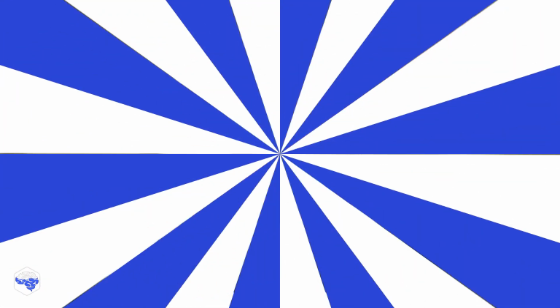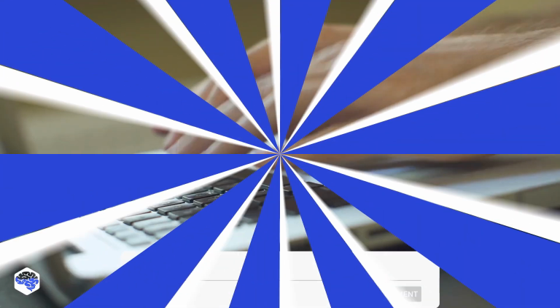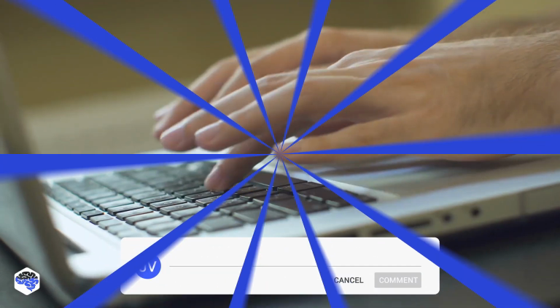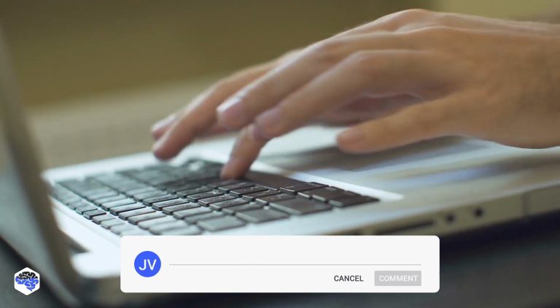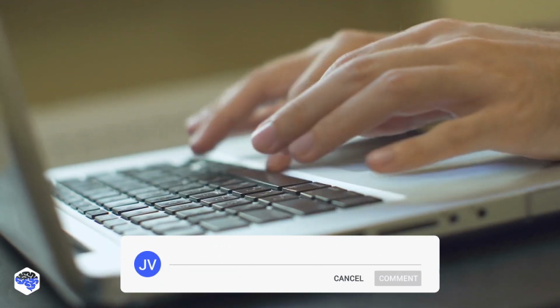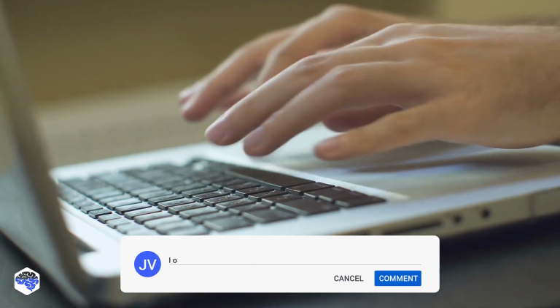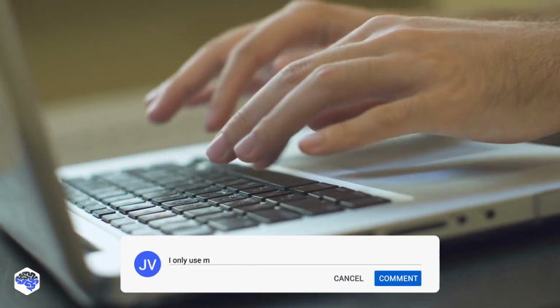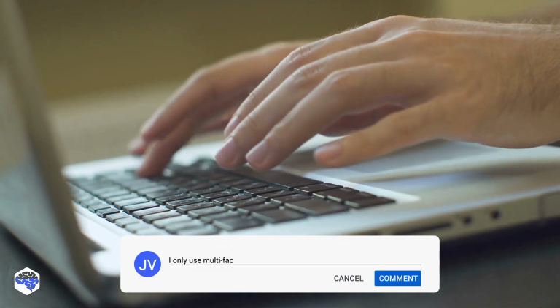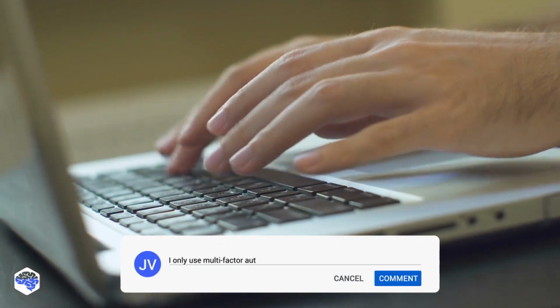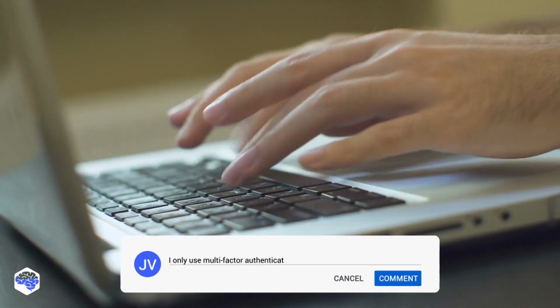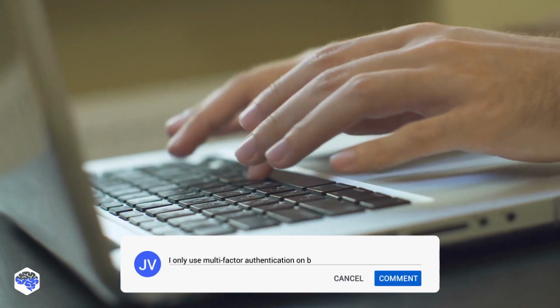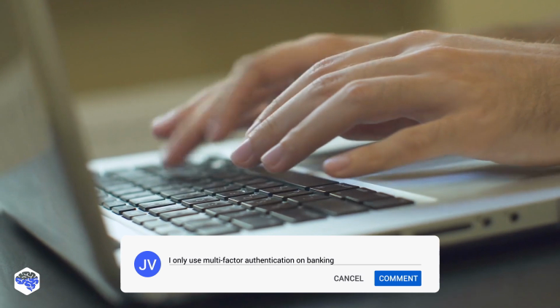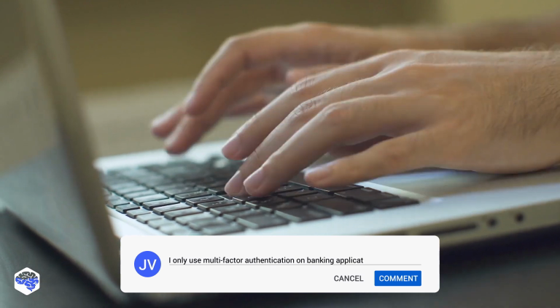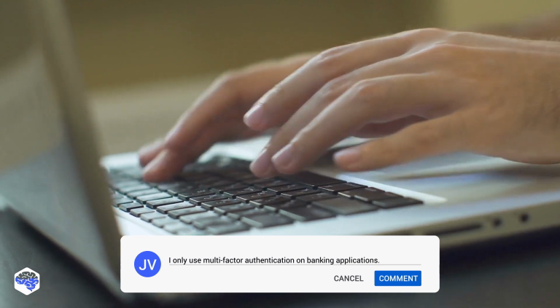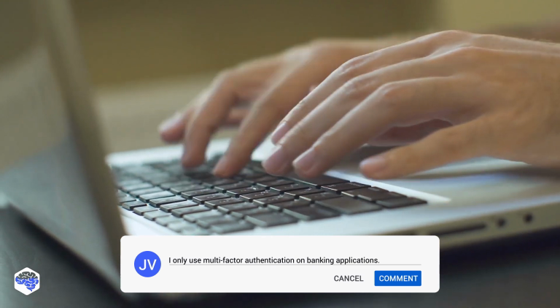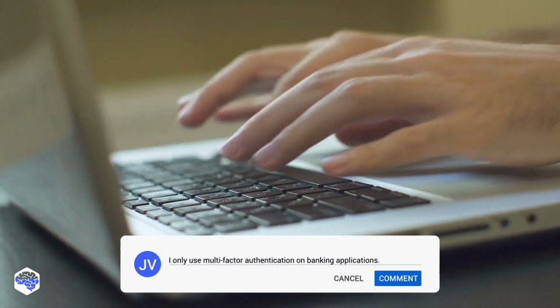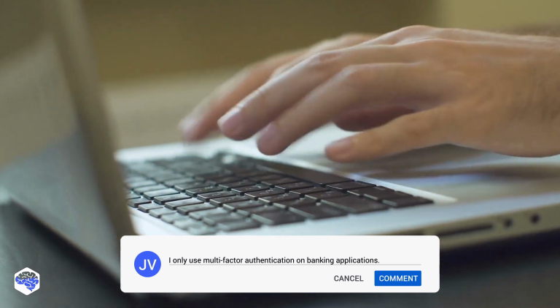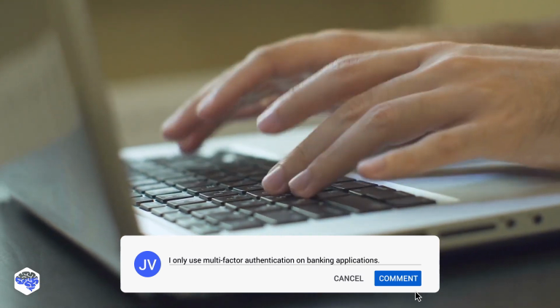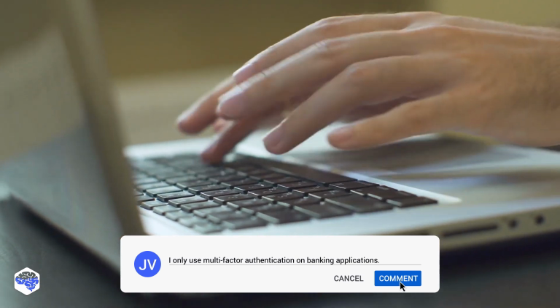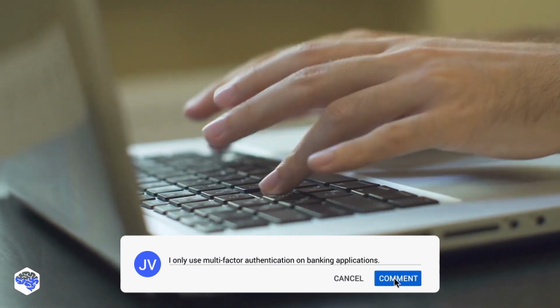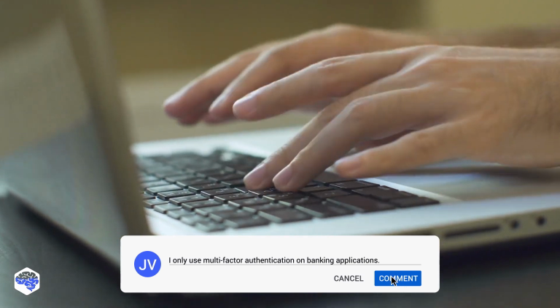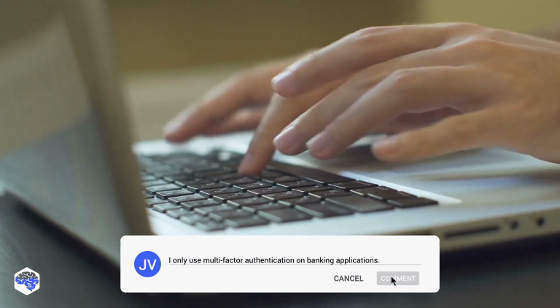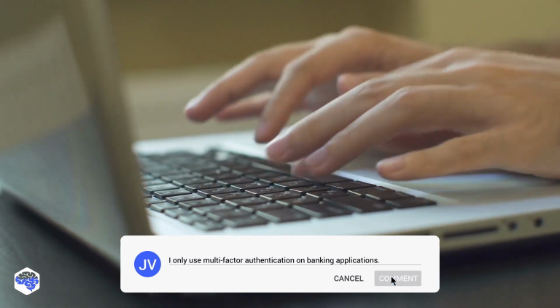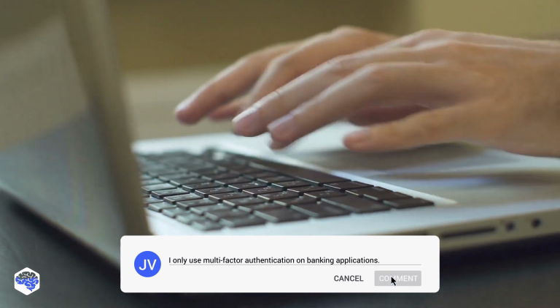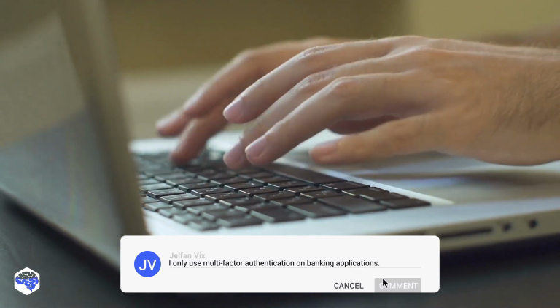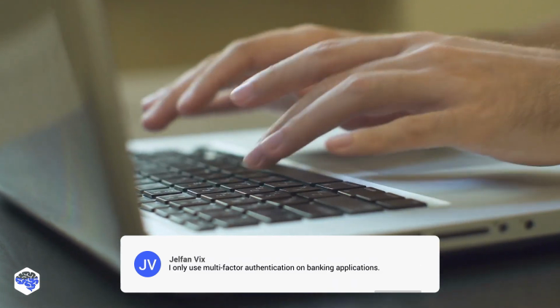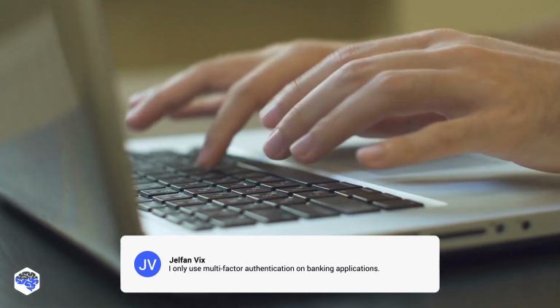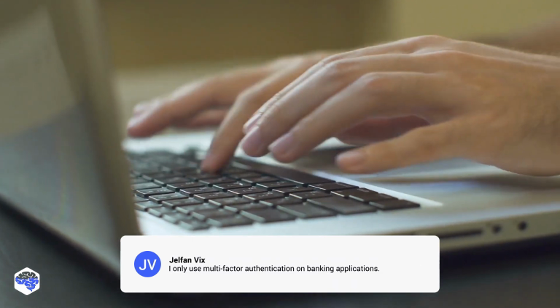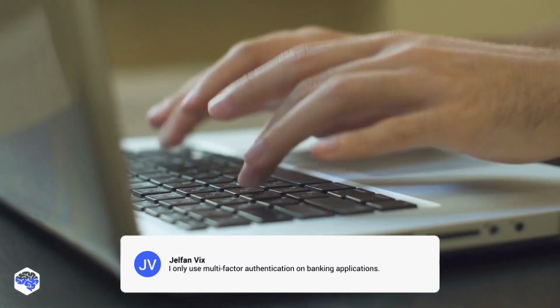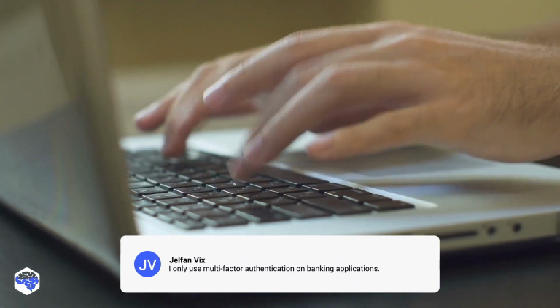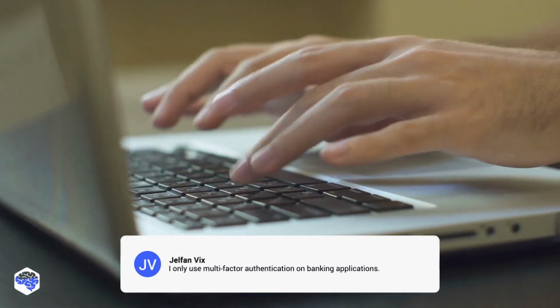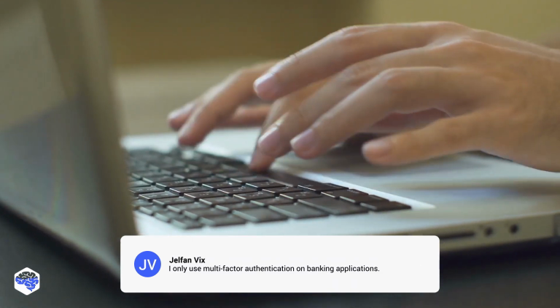Do you use multi-factor authentication, or is a good password enough? Share your thoughts in the comments section.